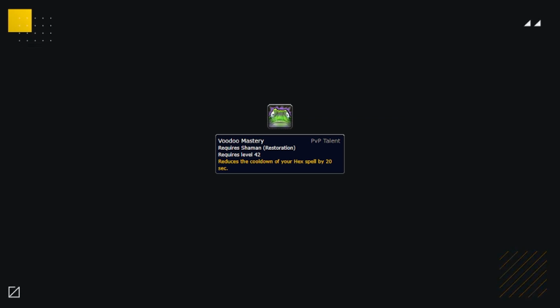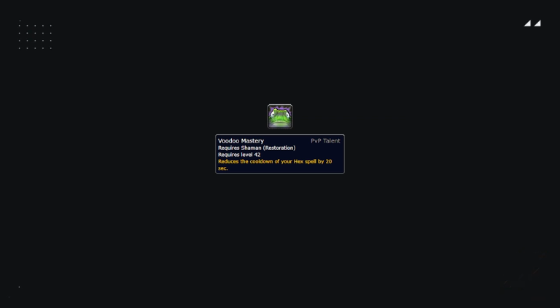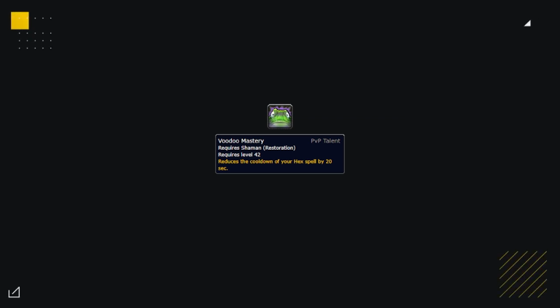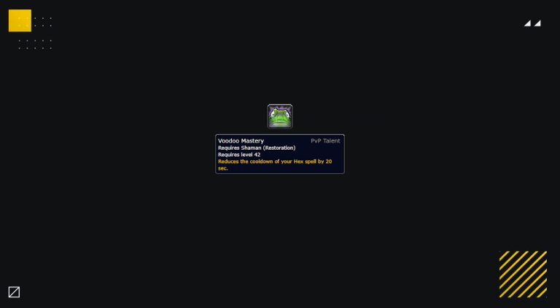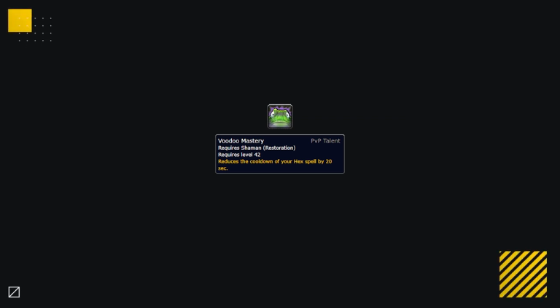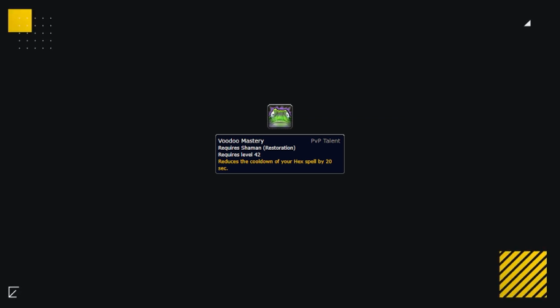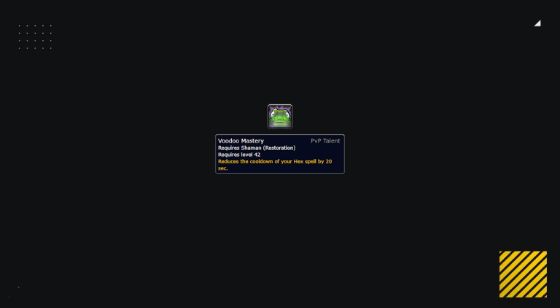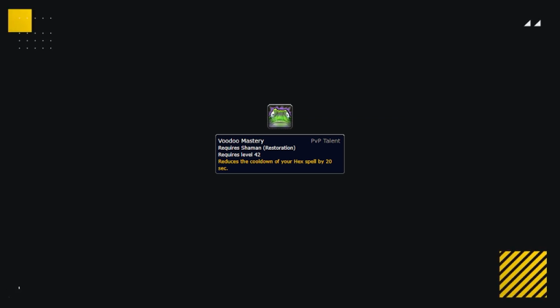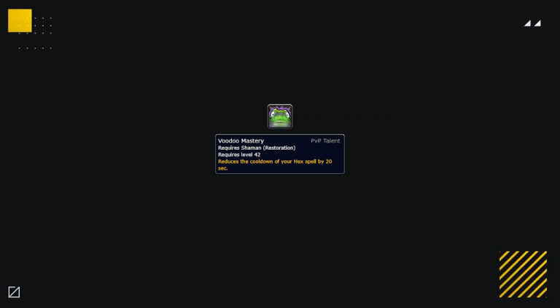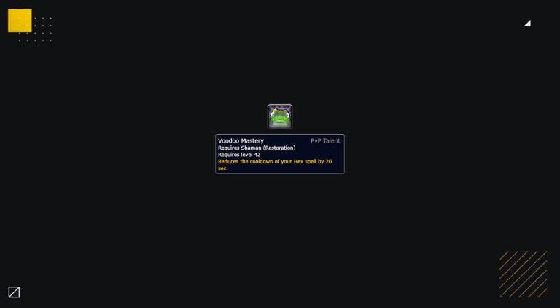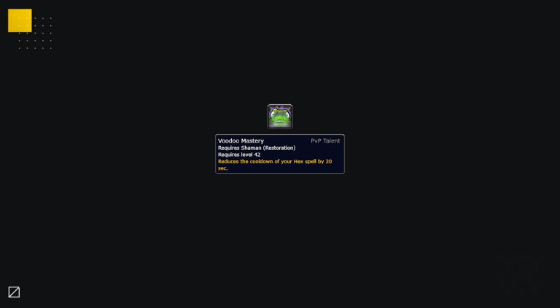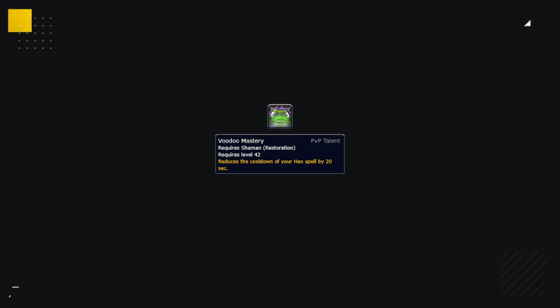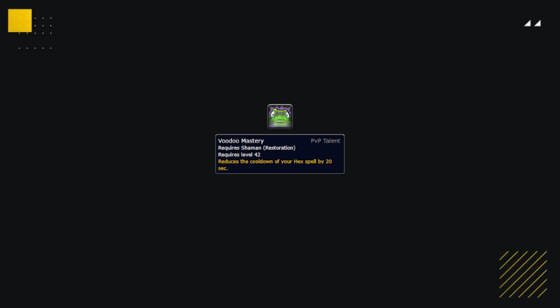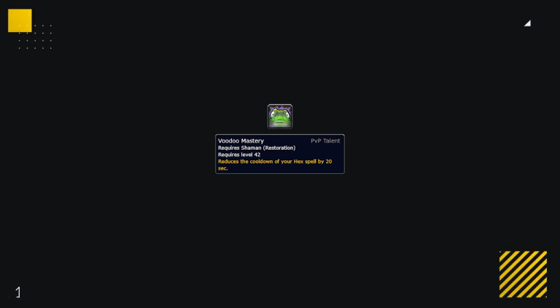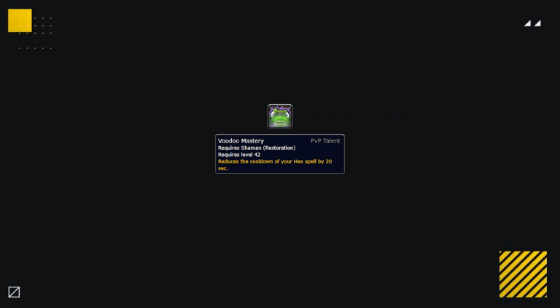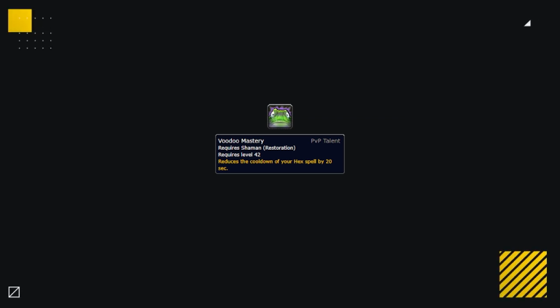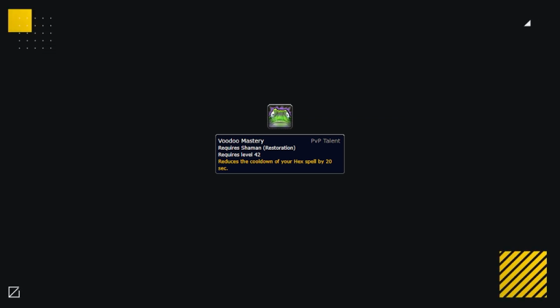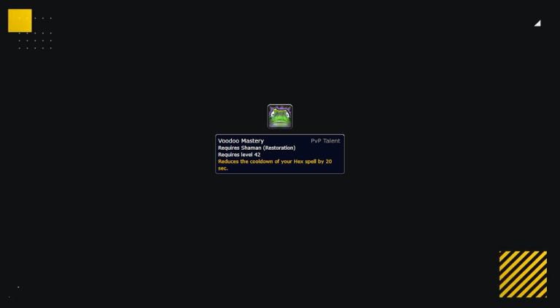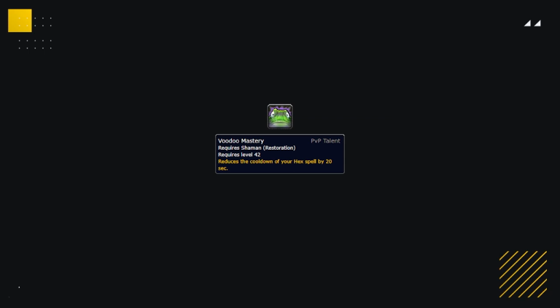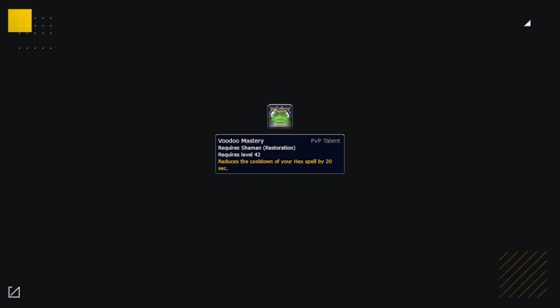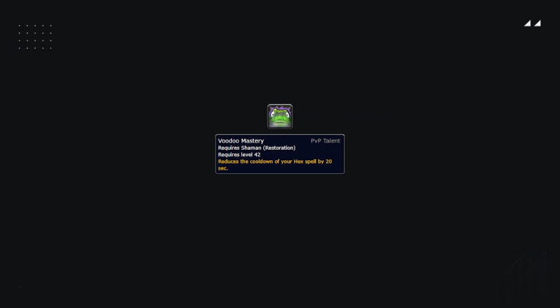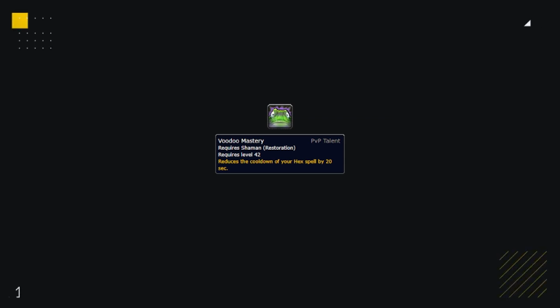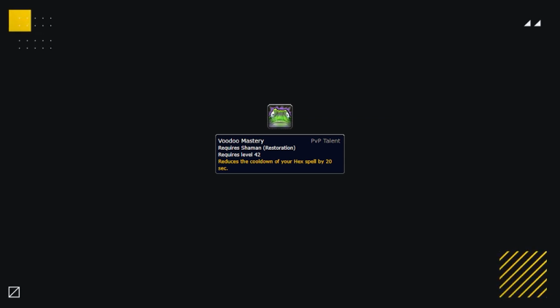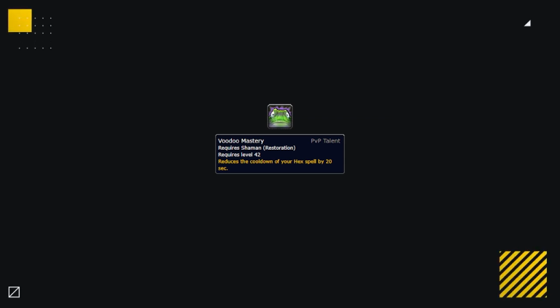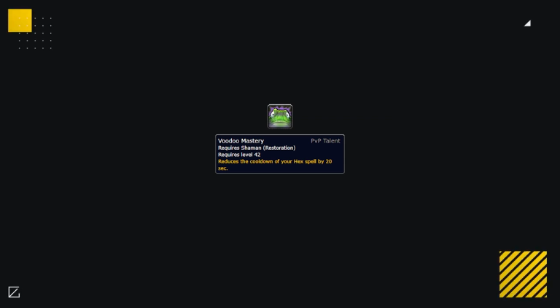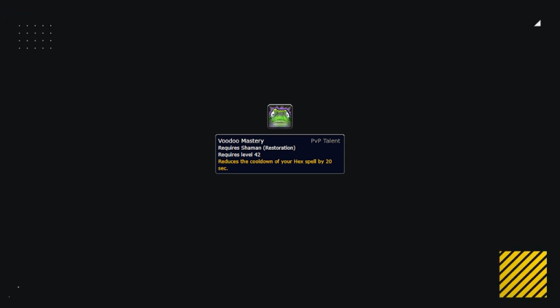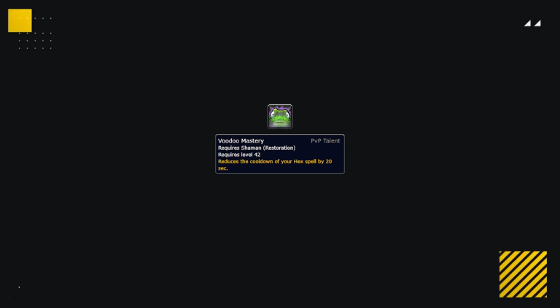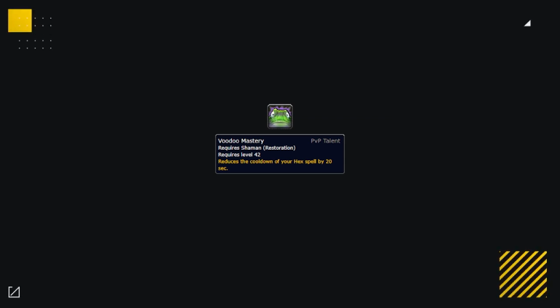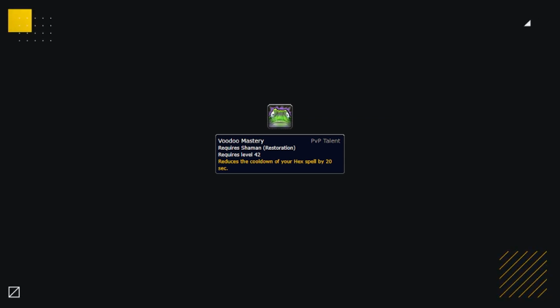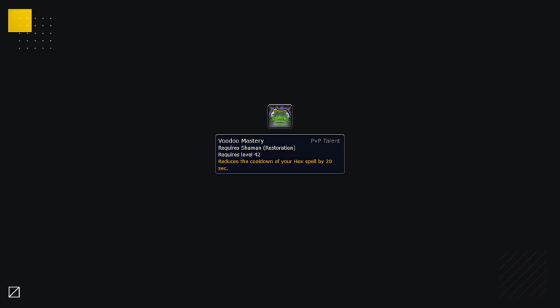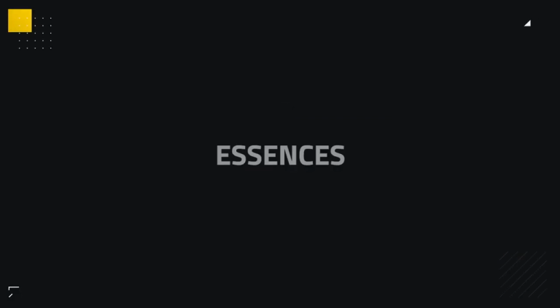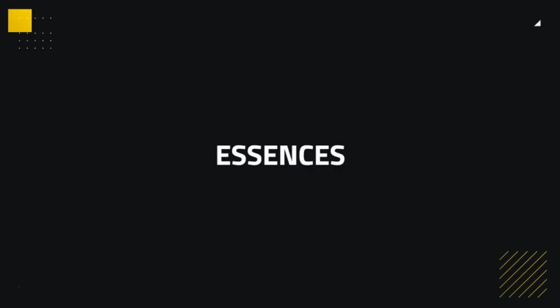The last PvP talent up for consideration is Voodoo Mastery, which reduces the cooldown of your Hex by 20 seconds. It's extremely niche, but in games where your win condition involves securing Hexes or Hexes are very useful to reduce damage, it's a decent pickup. For example, if you're facing a Mage-Disc in 2v2, you can continuously Hex the mage to reduce his damage.